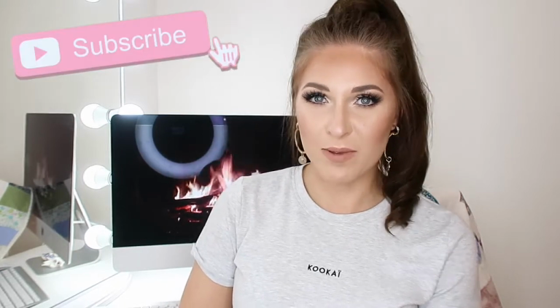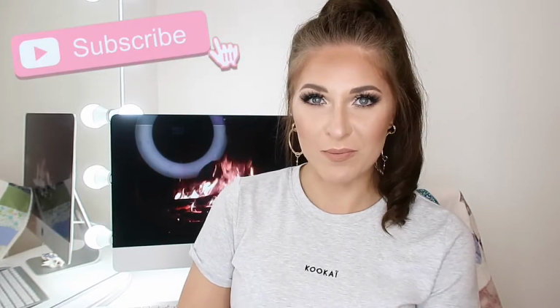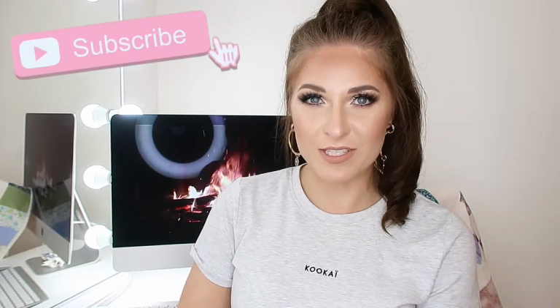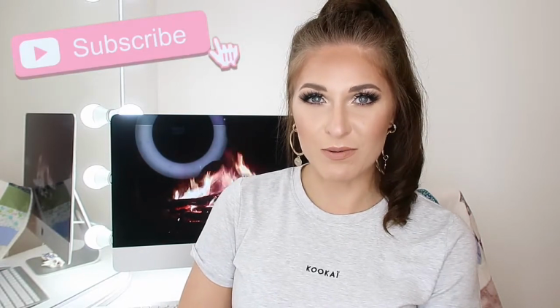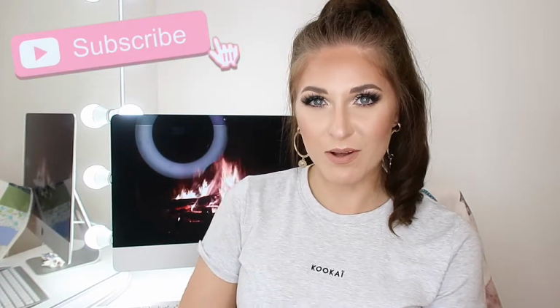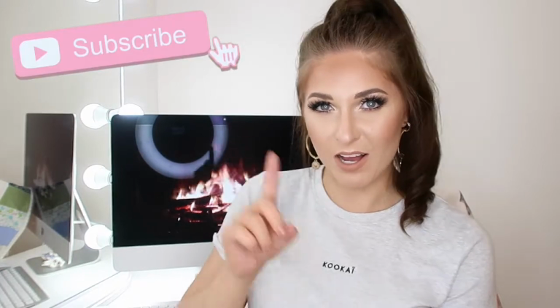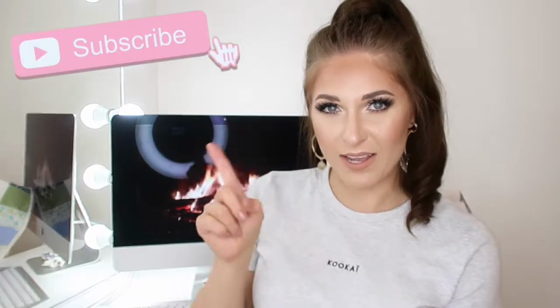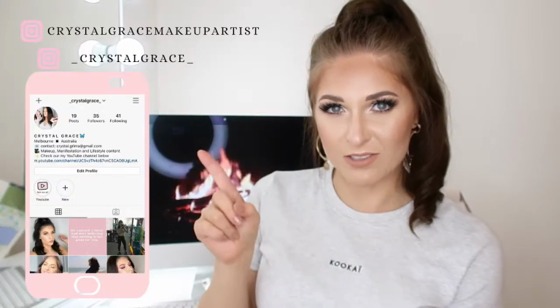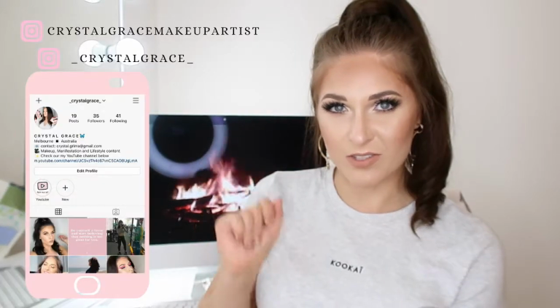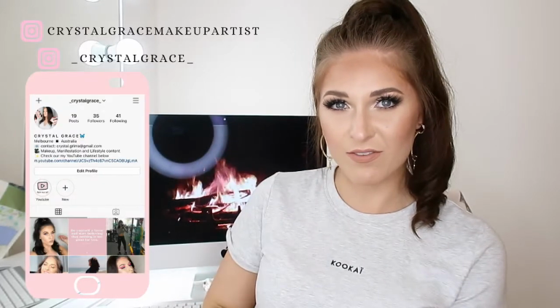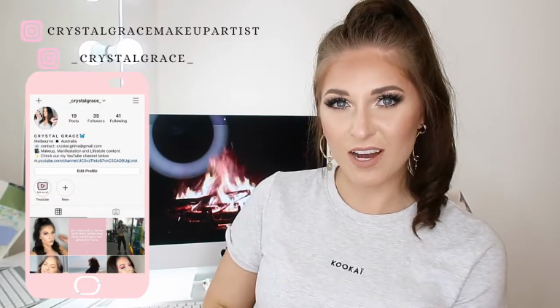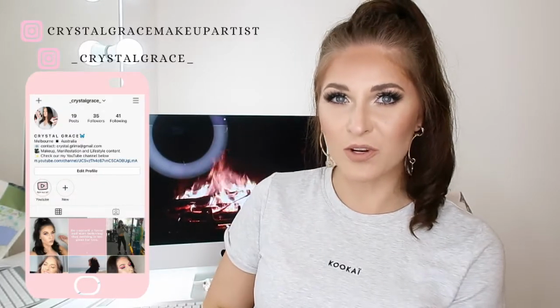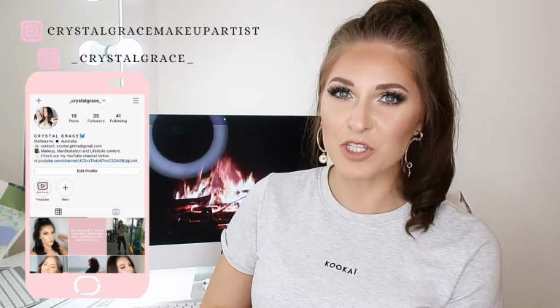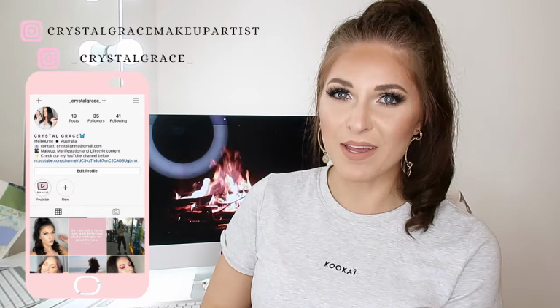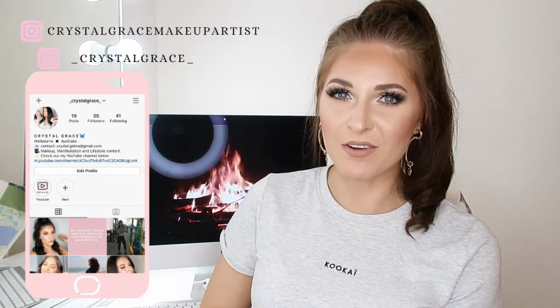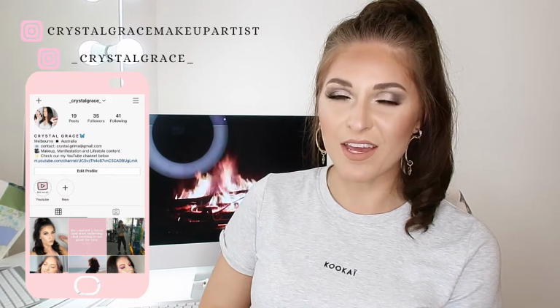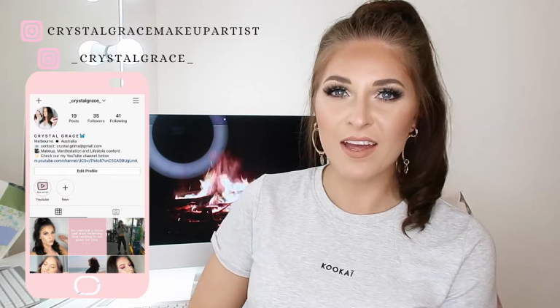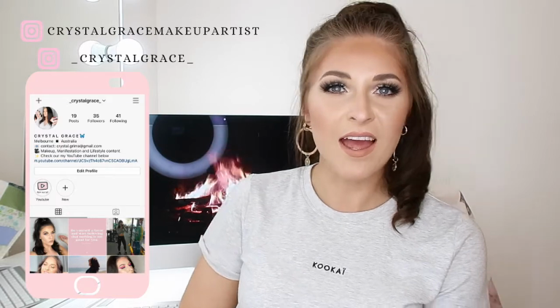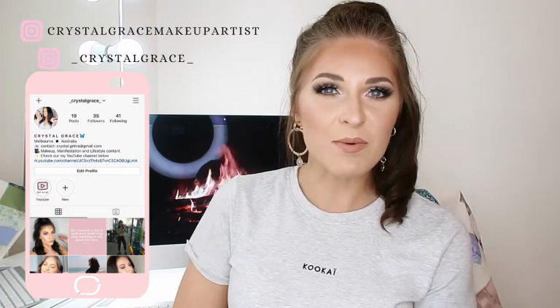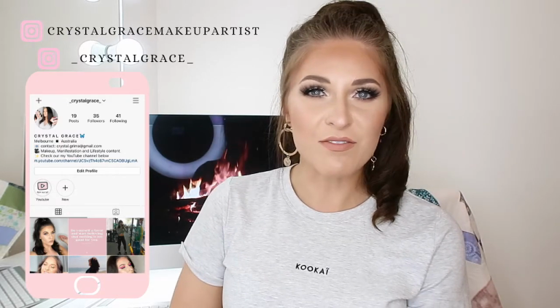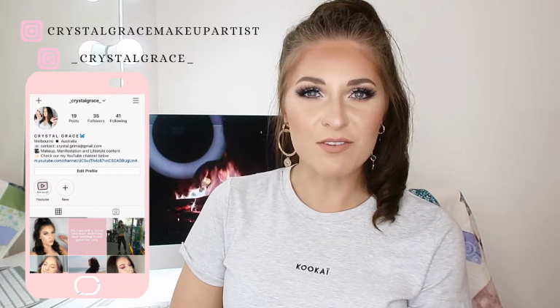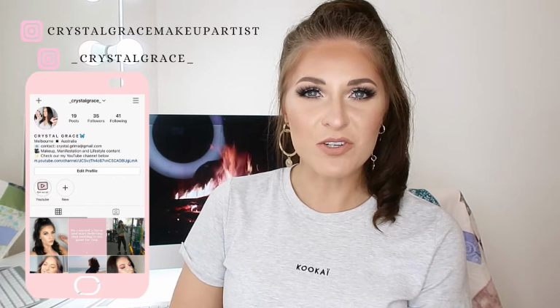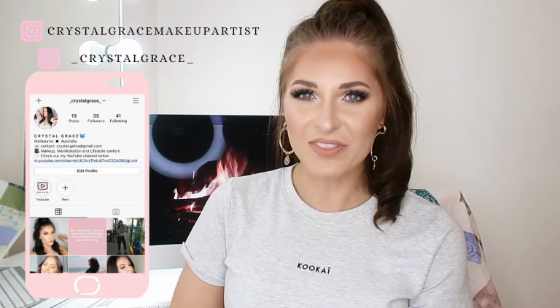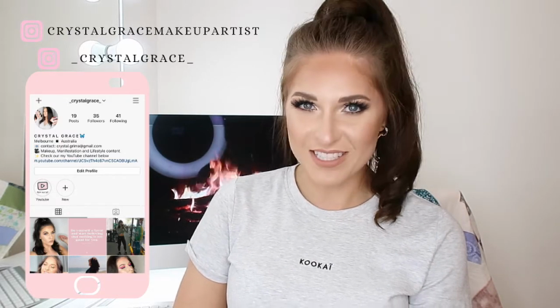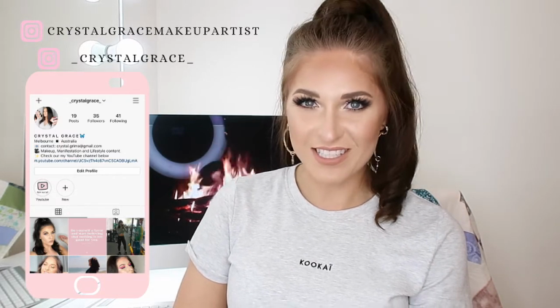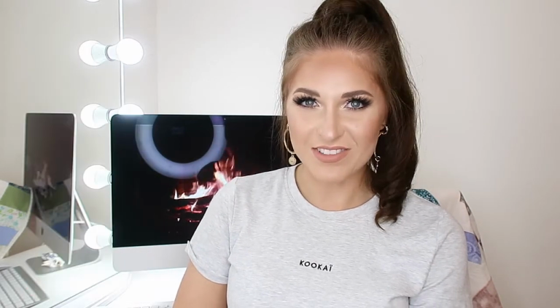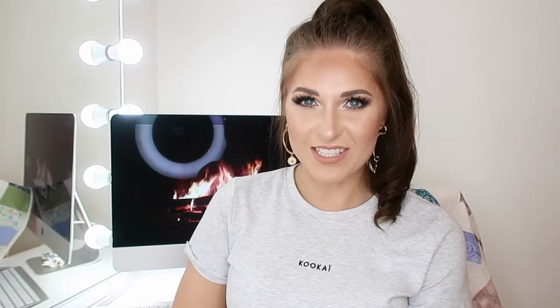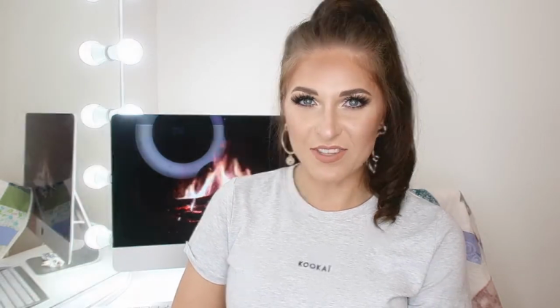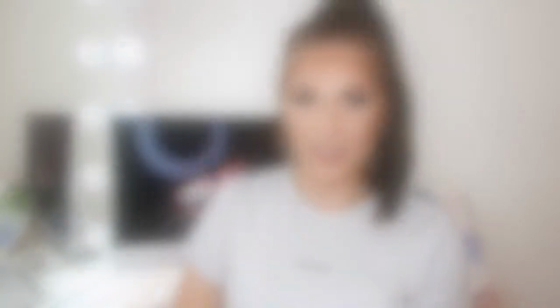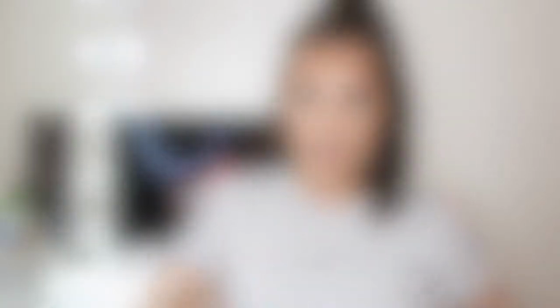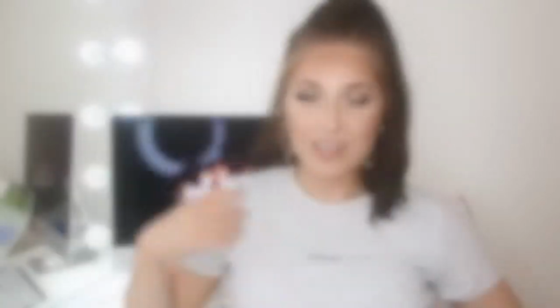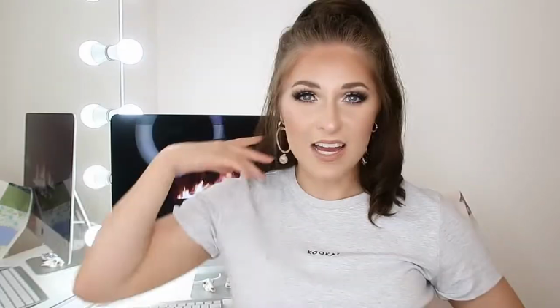Before we dive in, don't forget to subscribe to my channel and check me out on Instagram — I have my handles on the screen. Without further ado, let's get straight into the video.